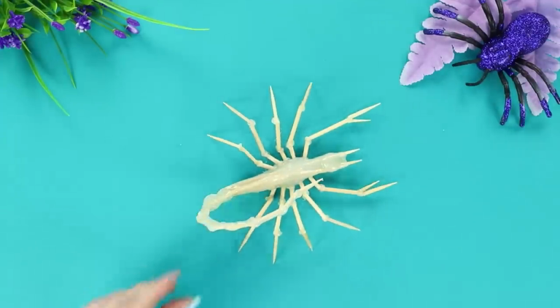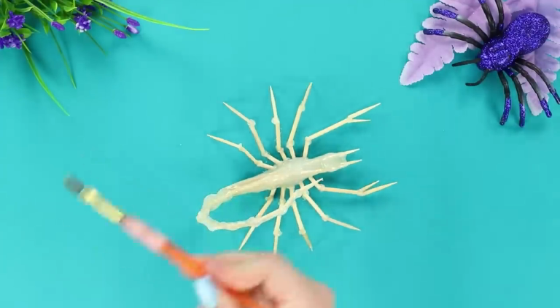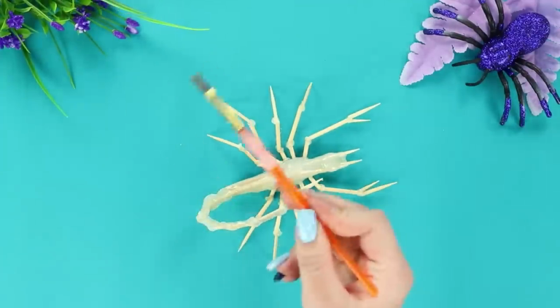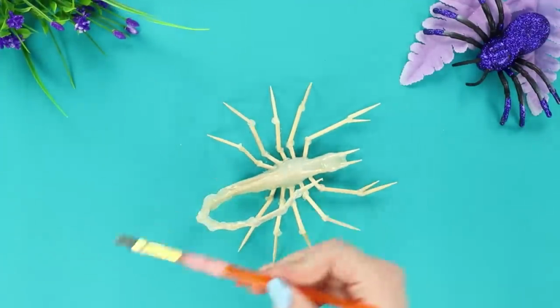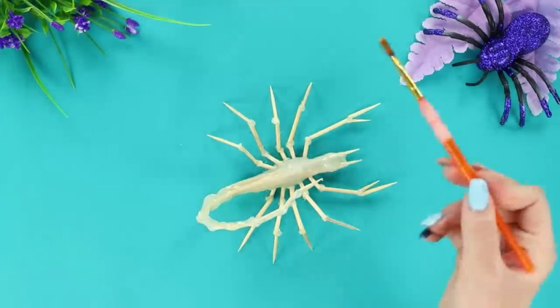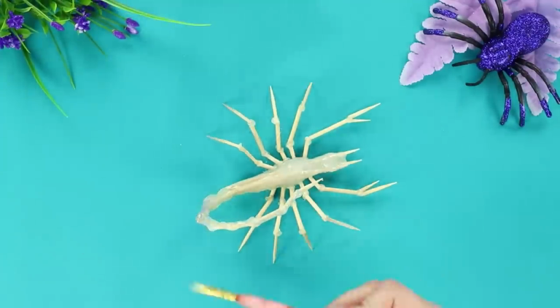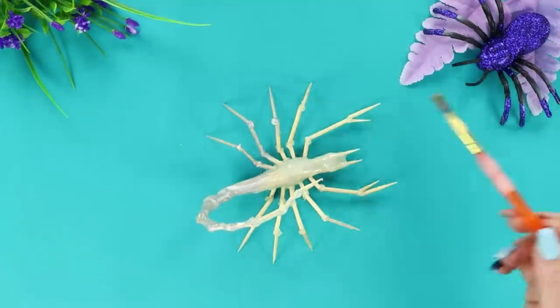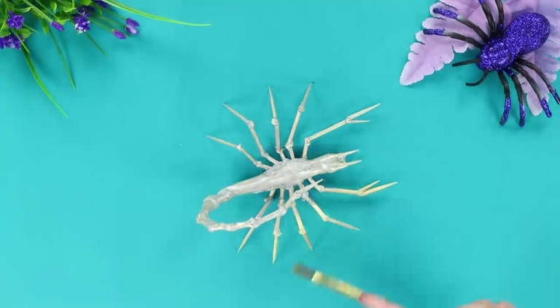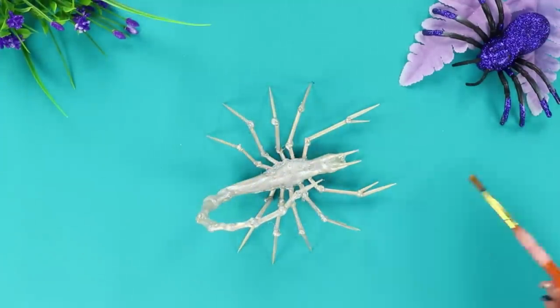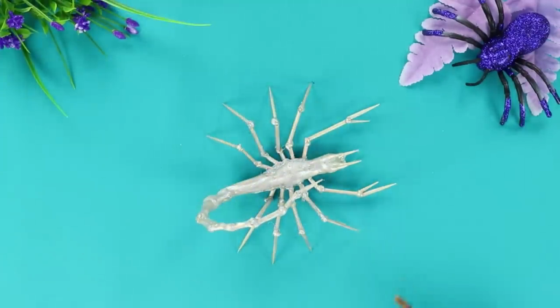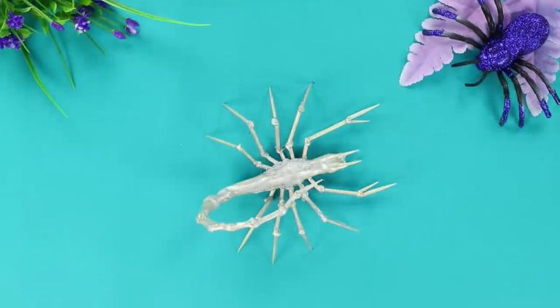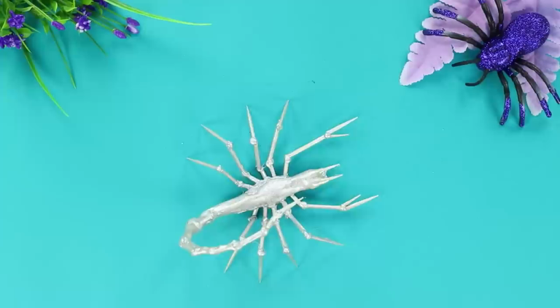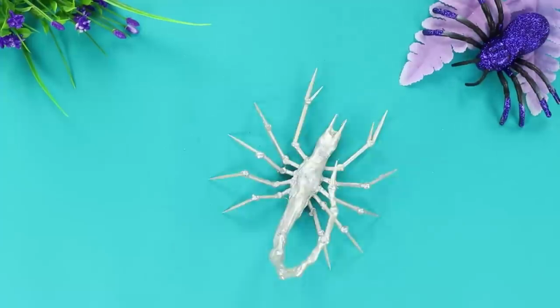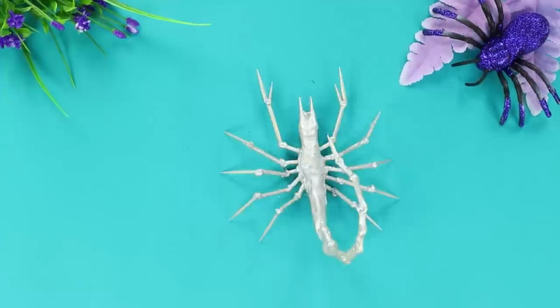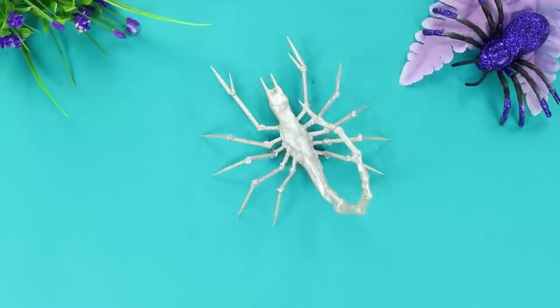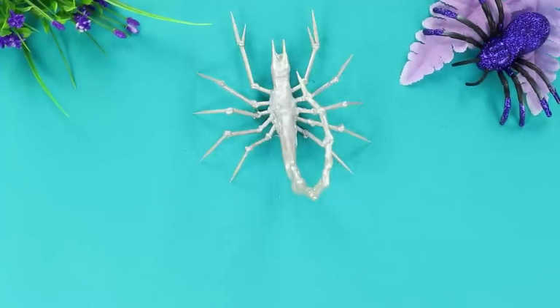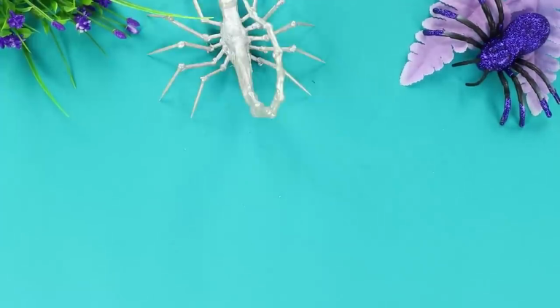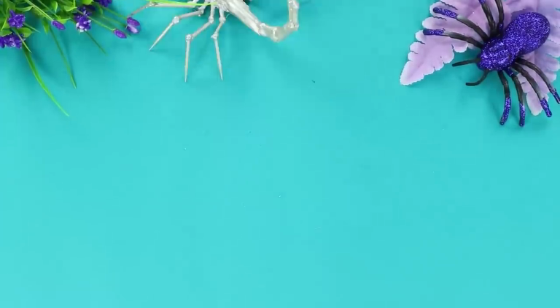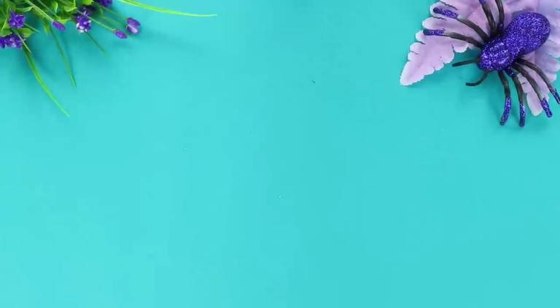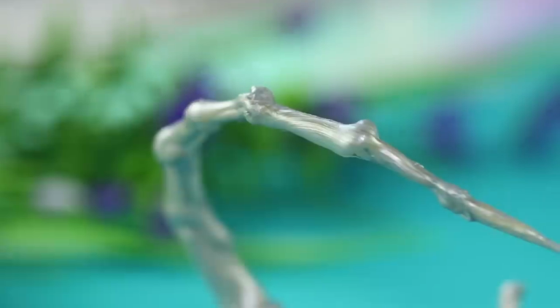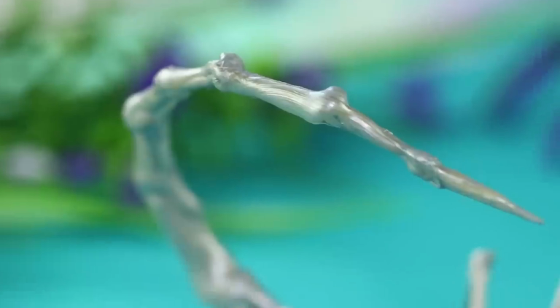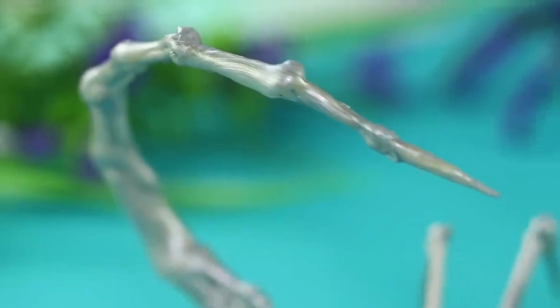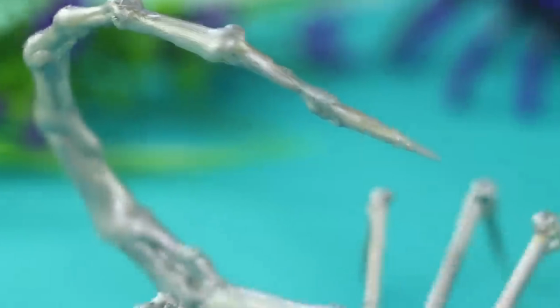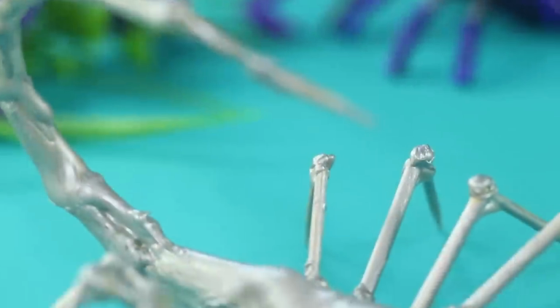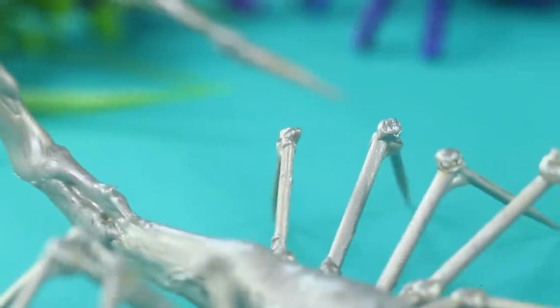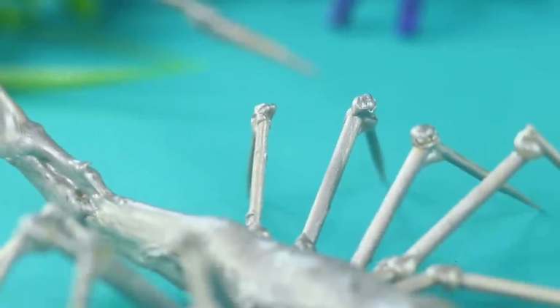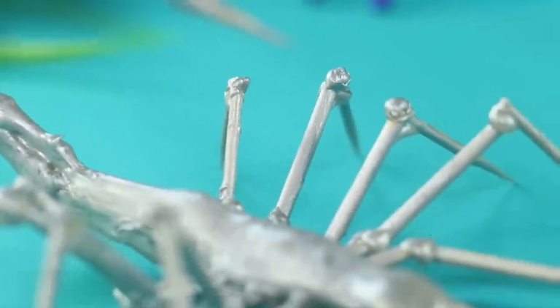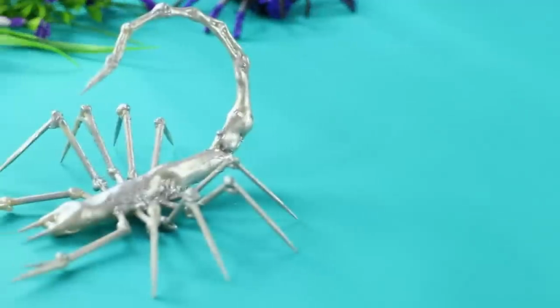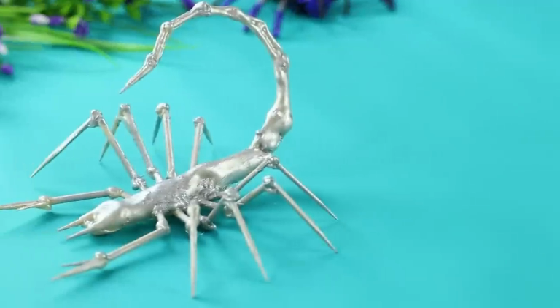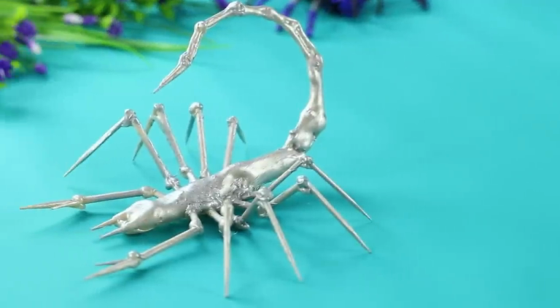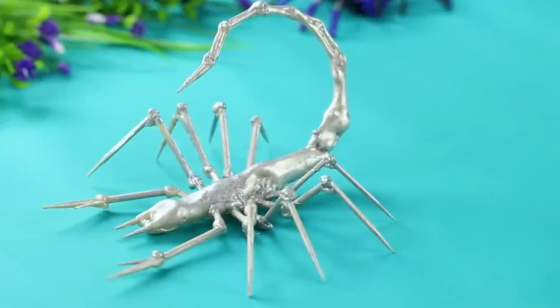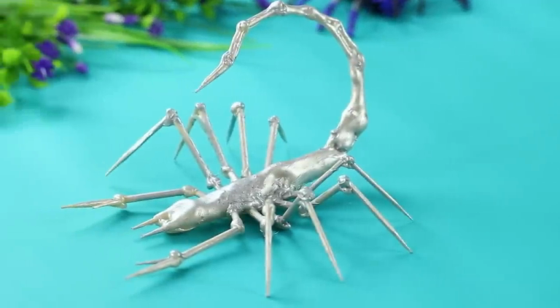Paint it with silver paint. It seems like it's coming to life — it looks very realistic and dangerous!